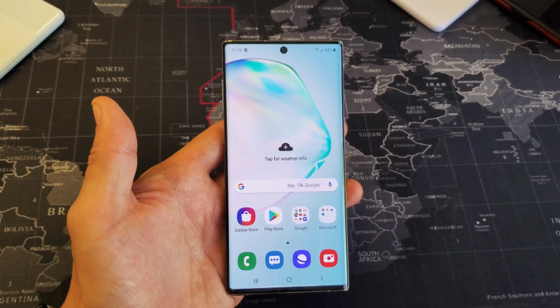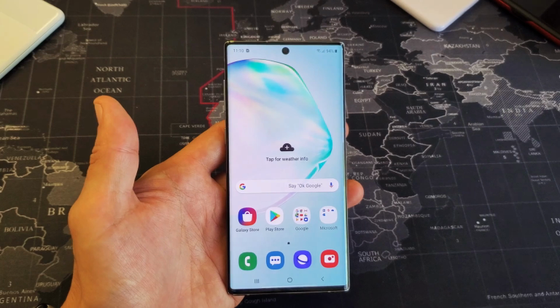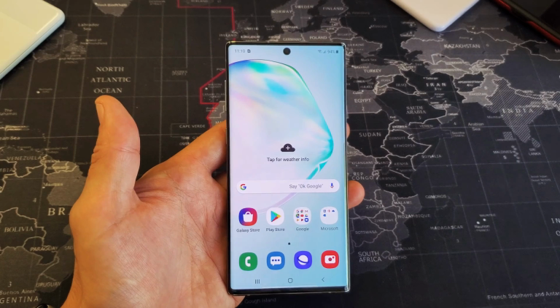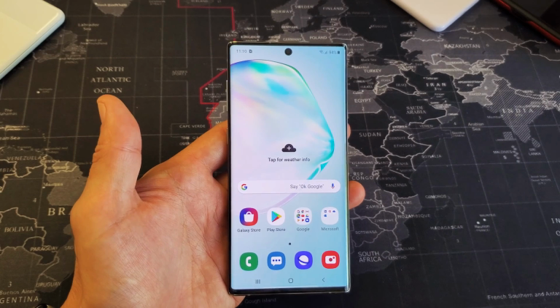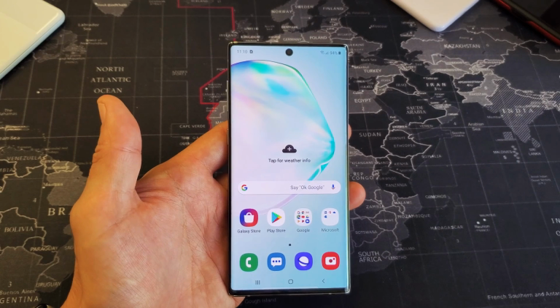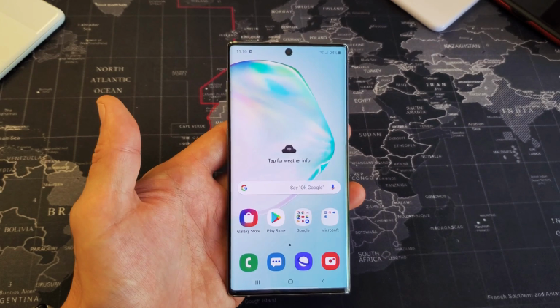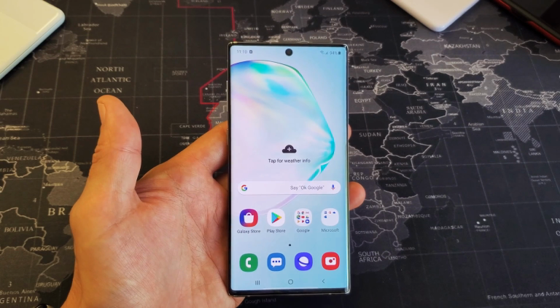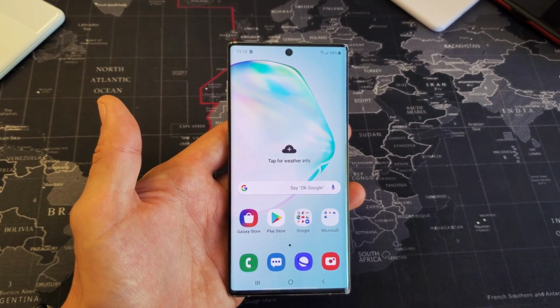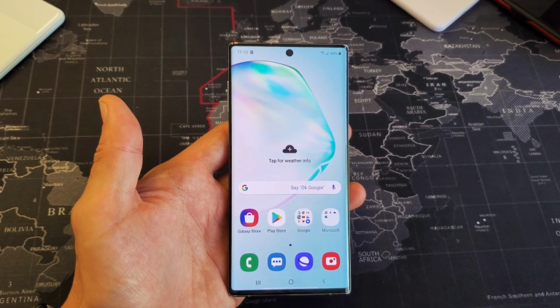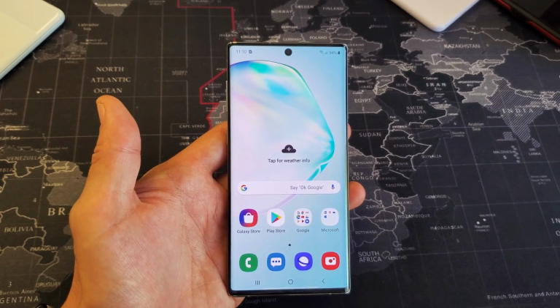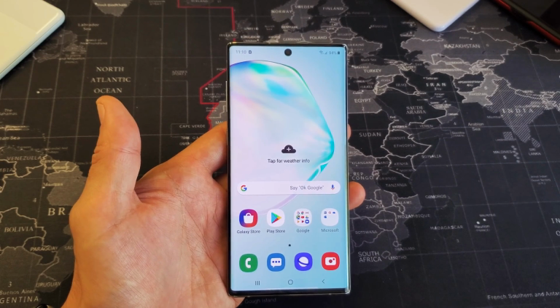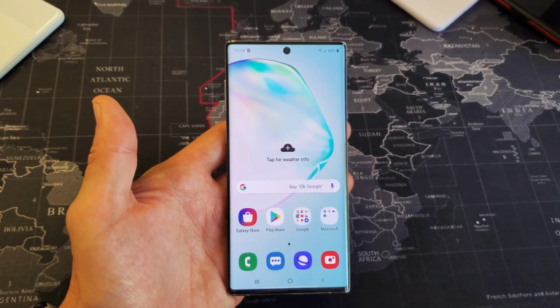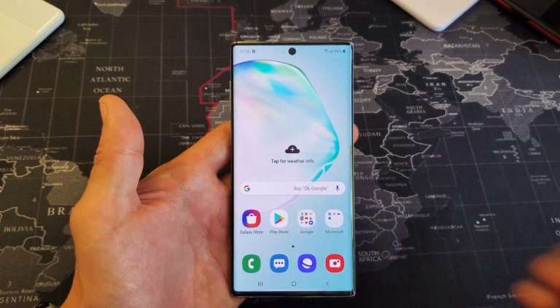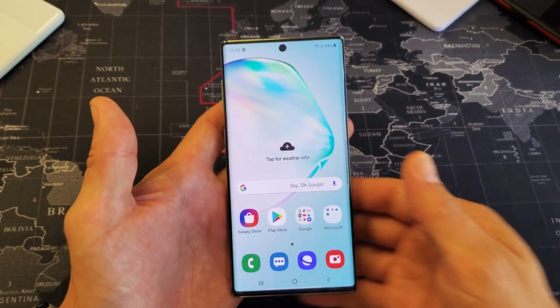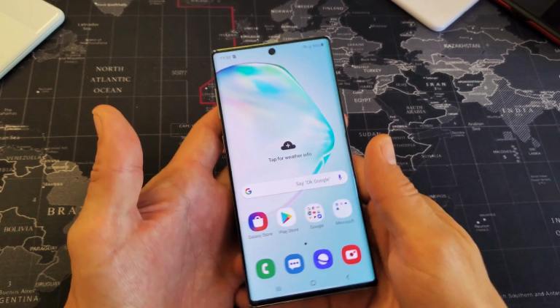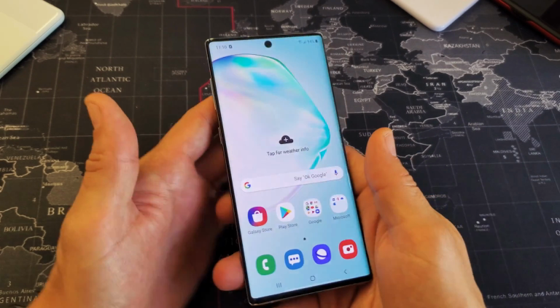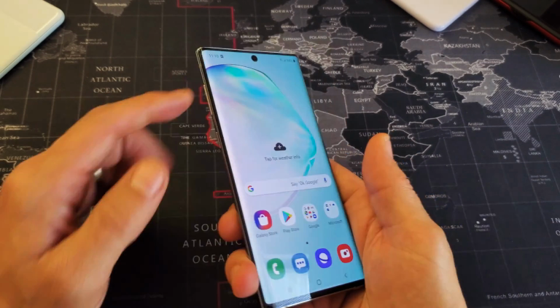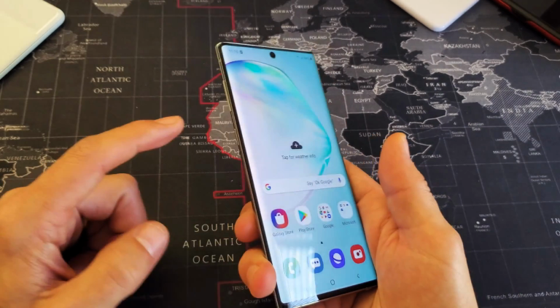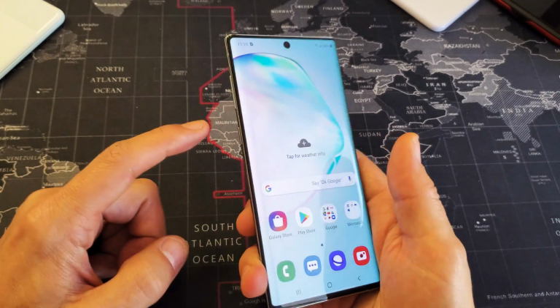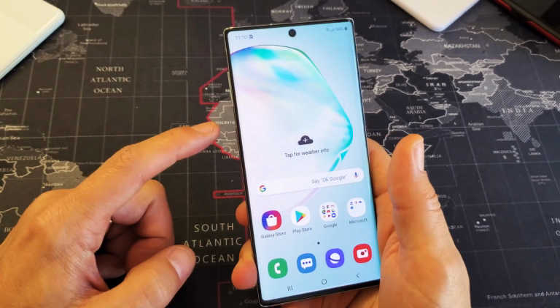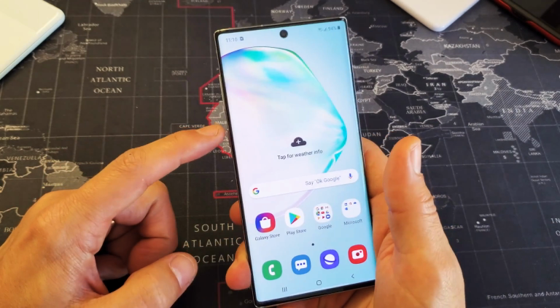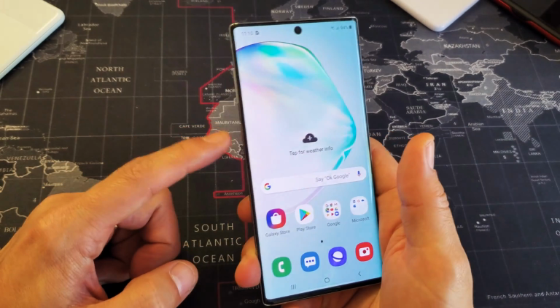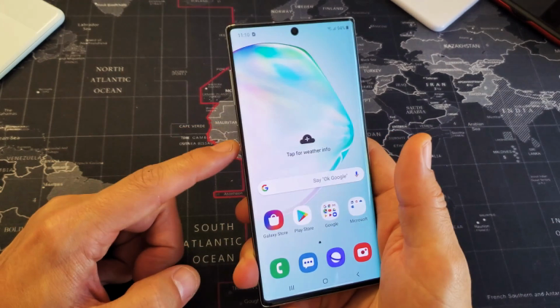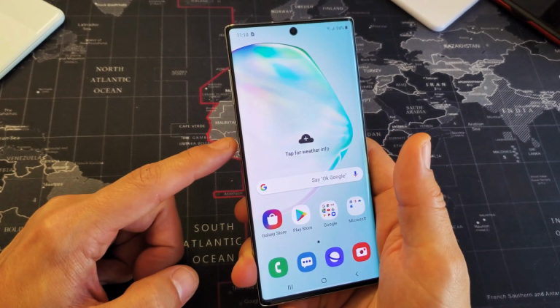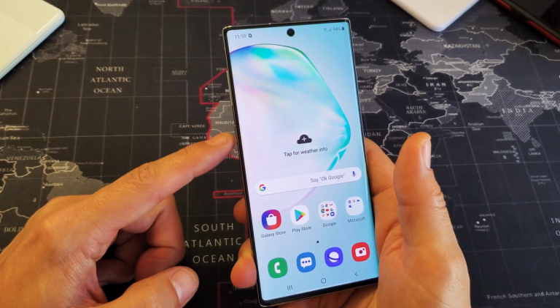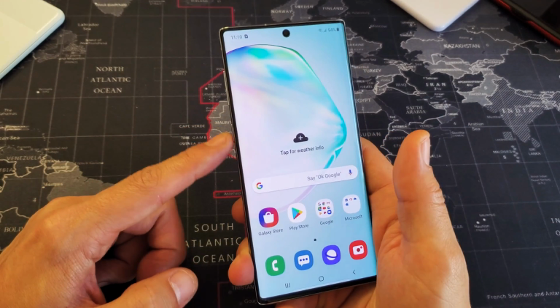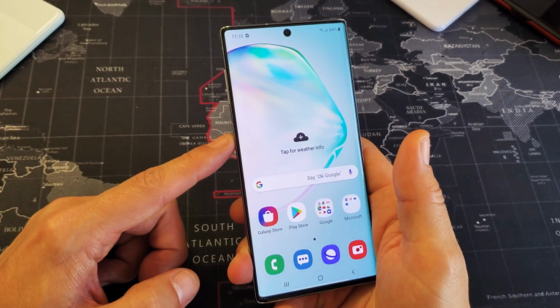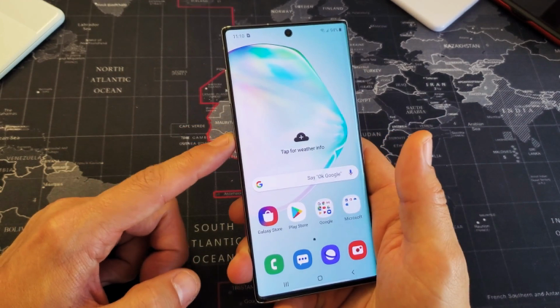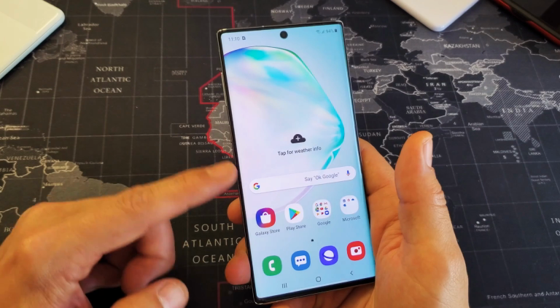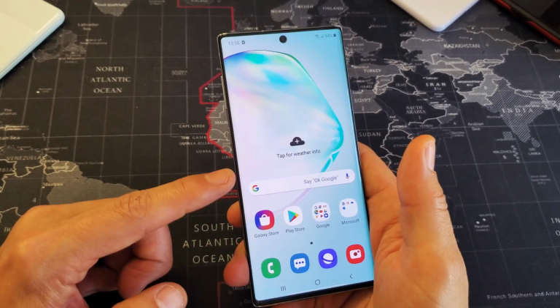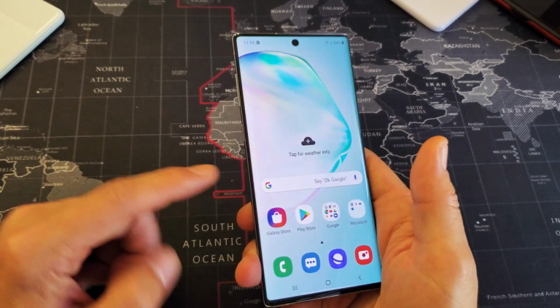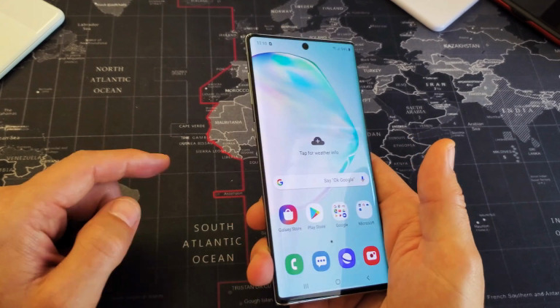So you have a Samsung Galaxy Note 10. I'm going to show you how to remap the power button here — the Bixby button — to the power menu.